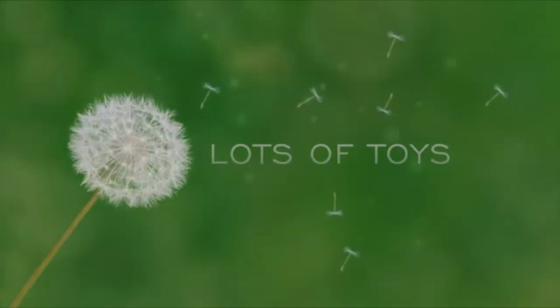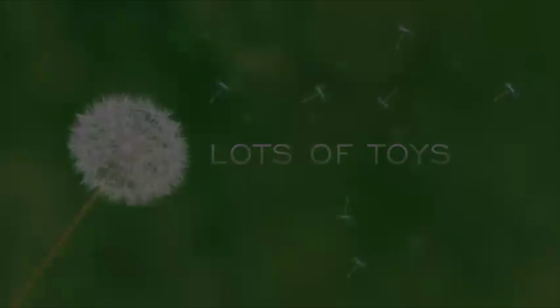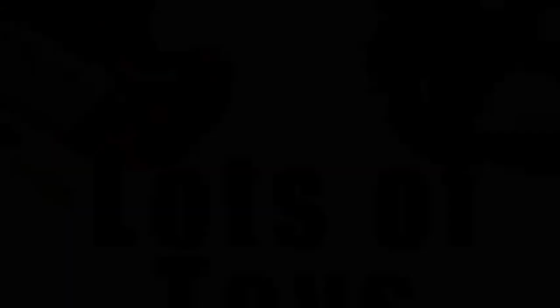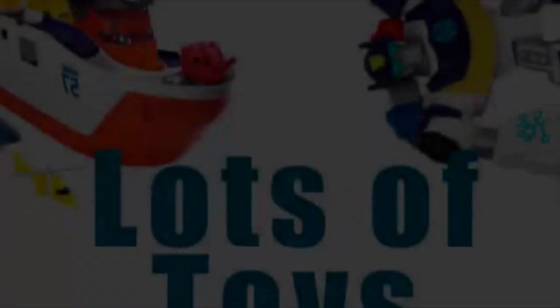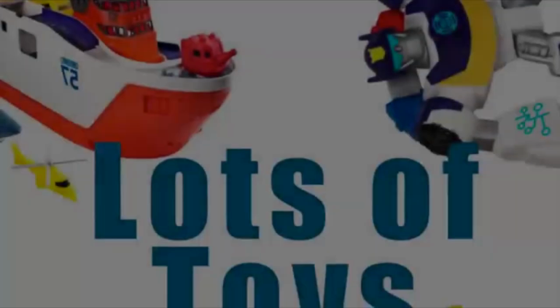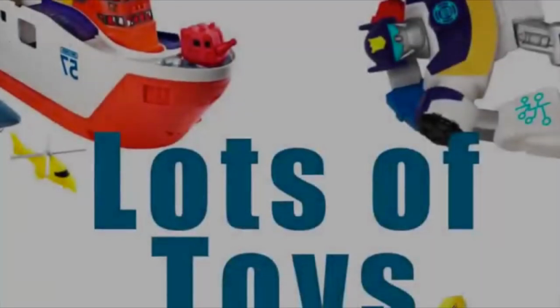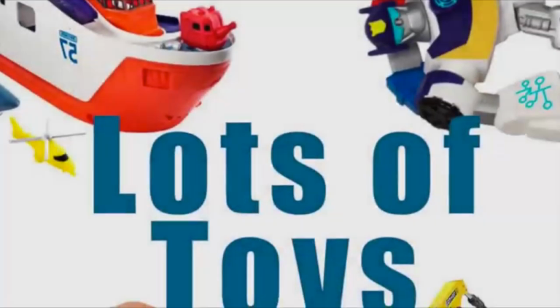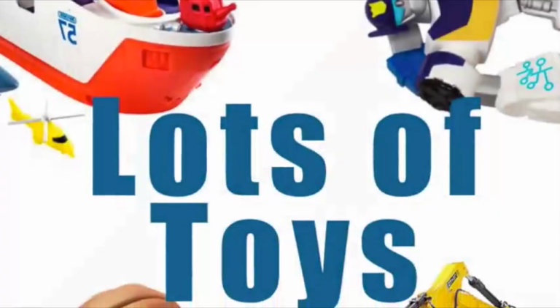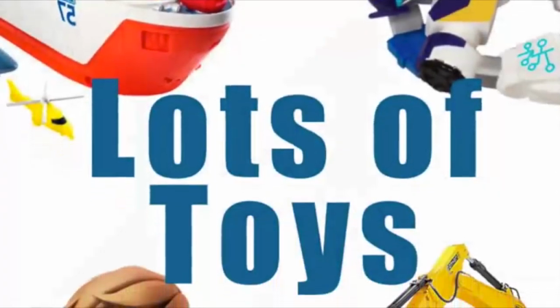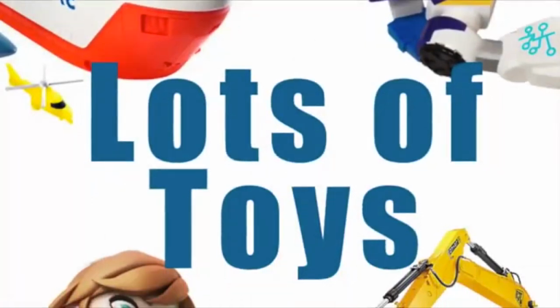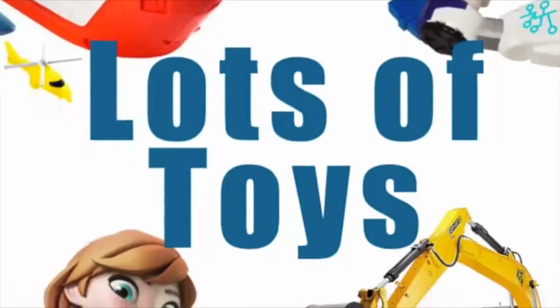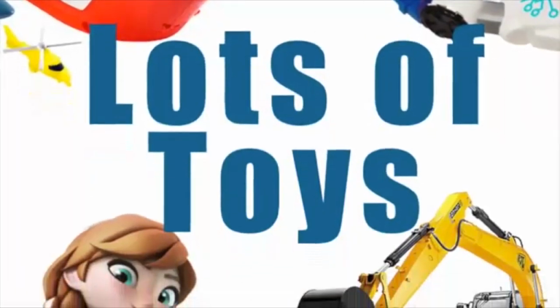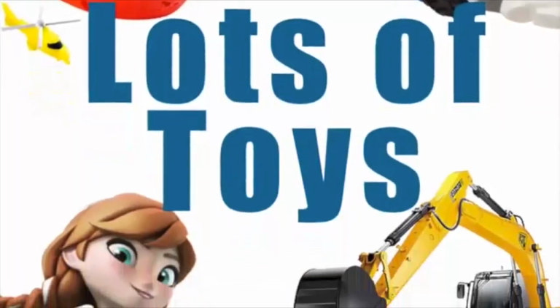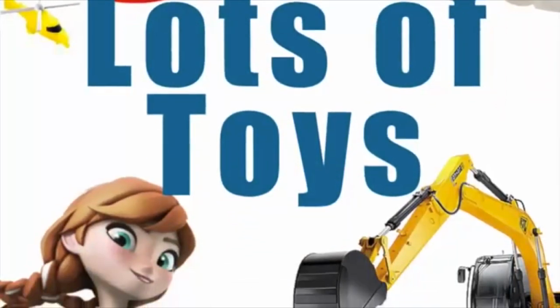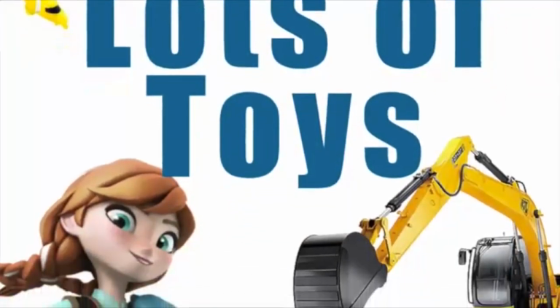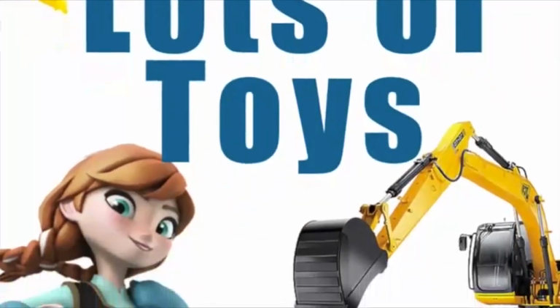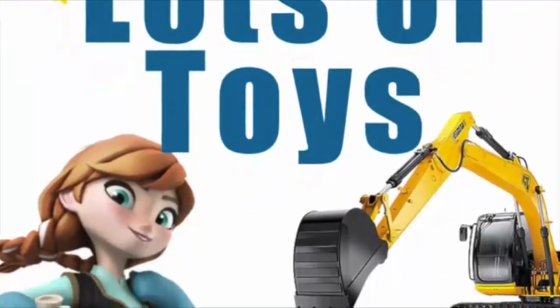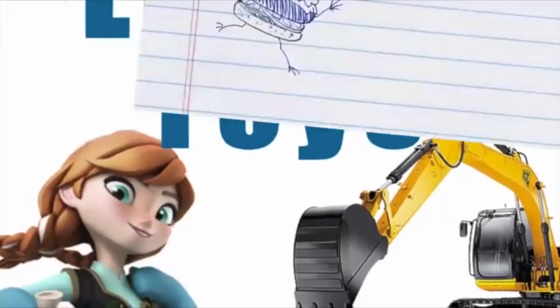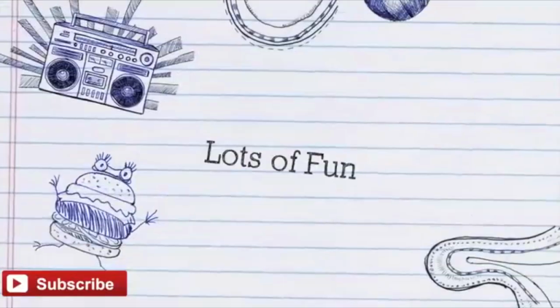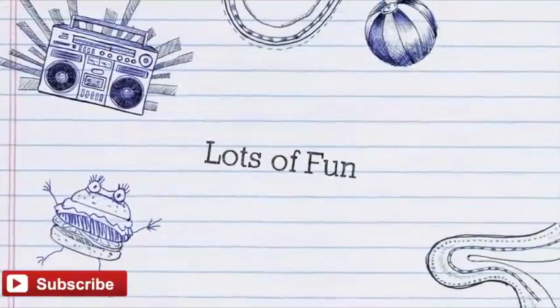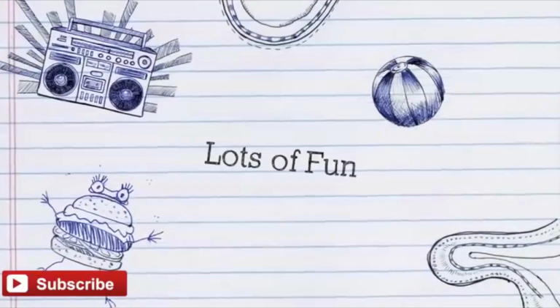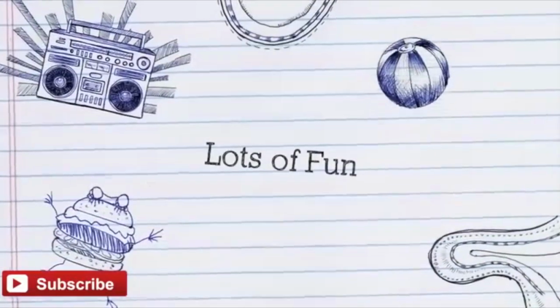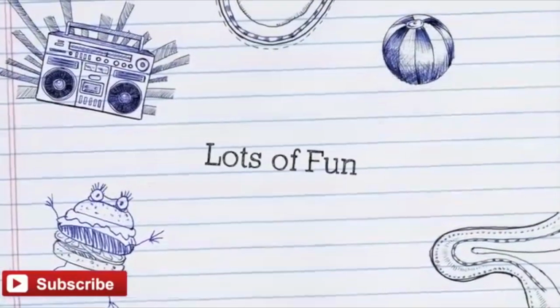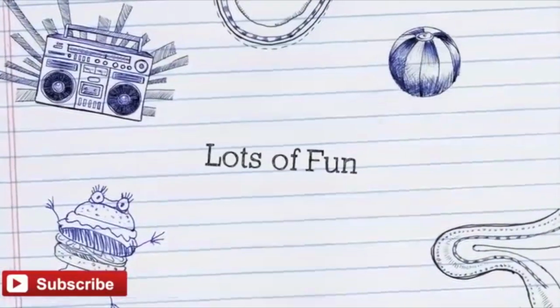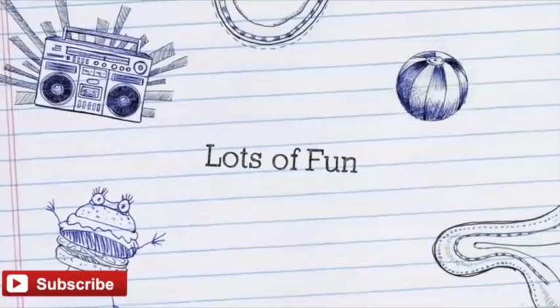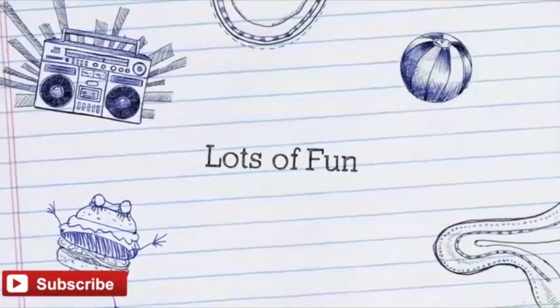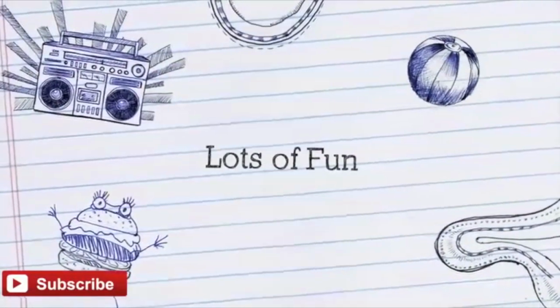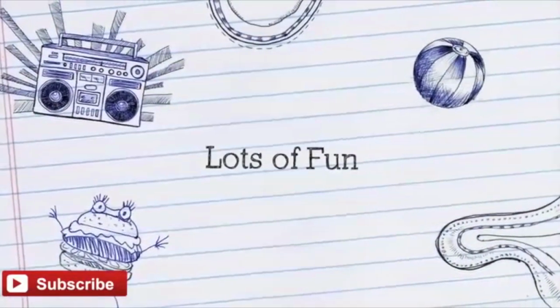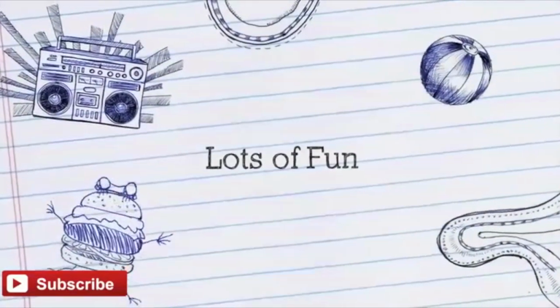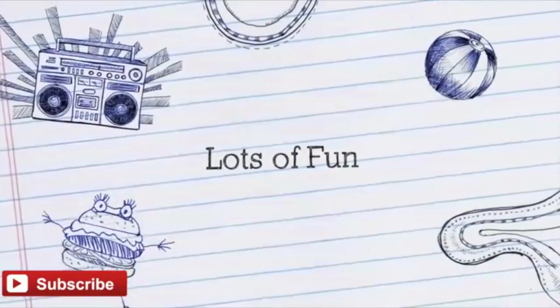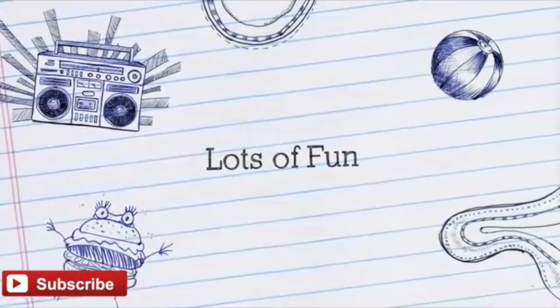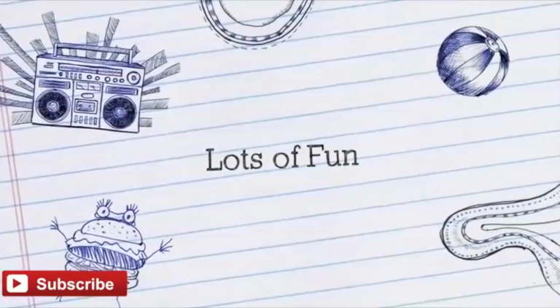Hey guys, it's Miriam with Lots of Toys. Subscribe to our channel for lots of fun videos posted every day.